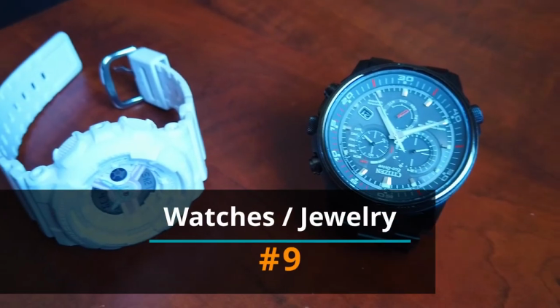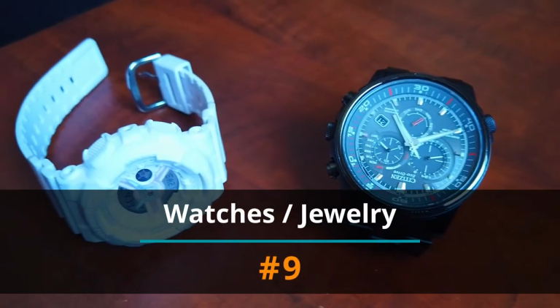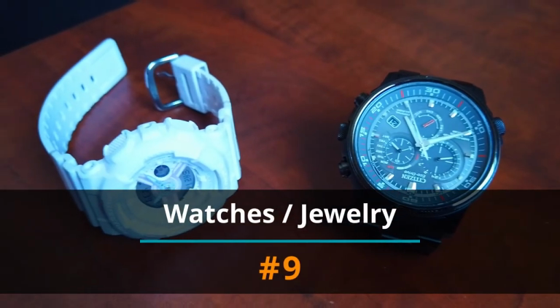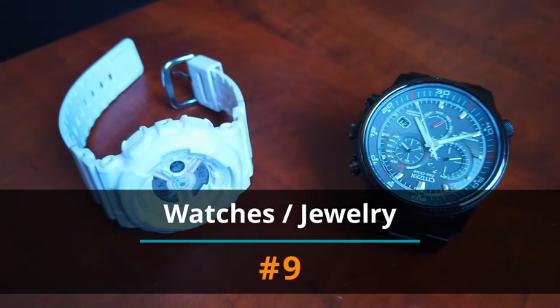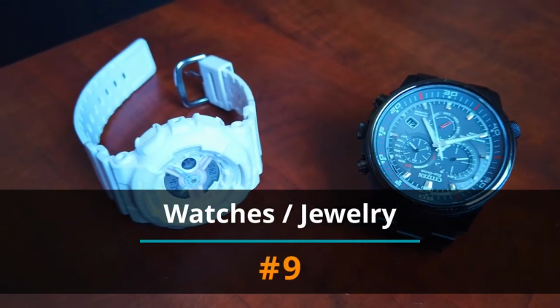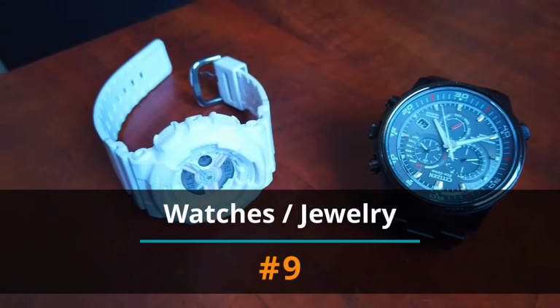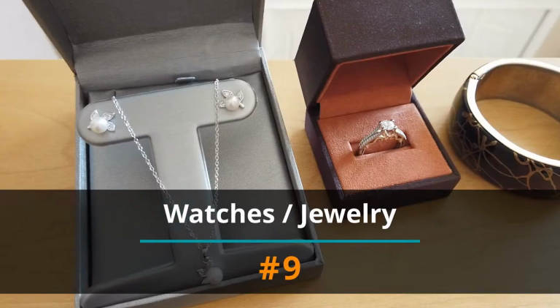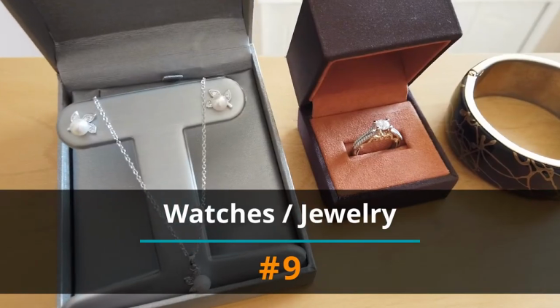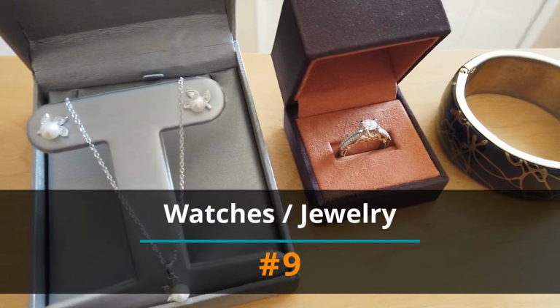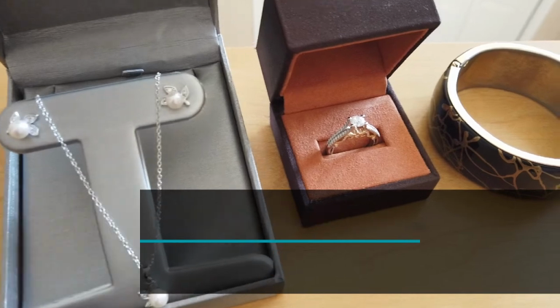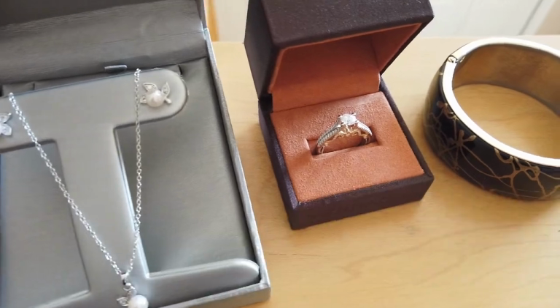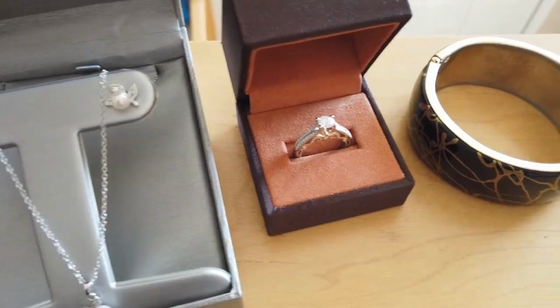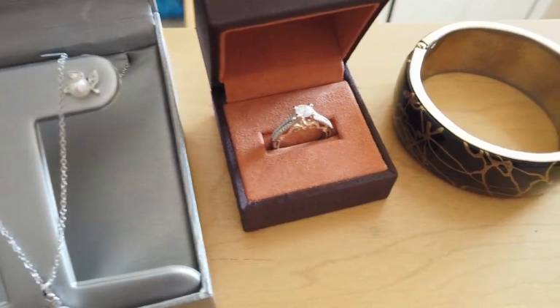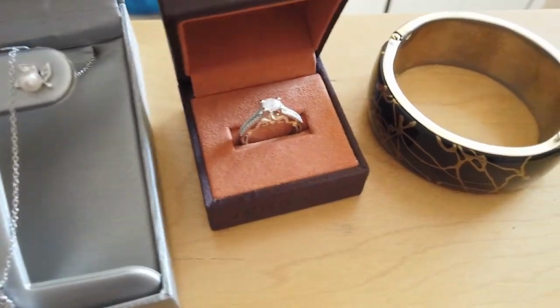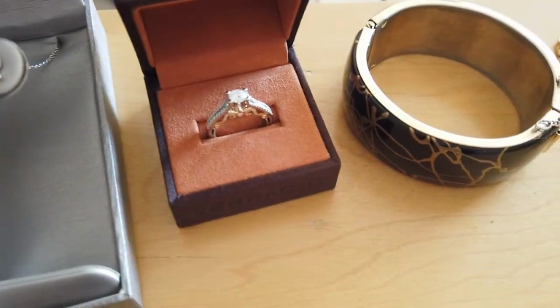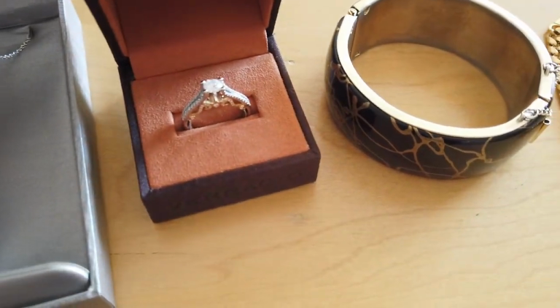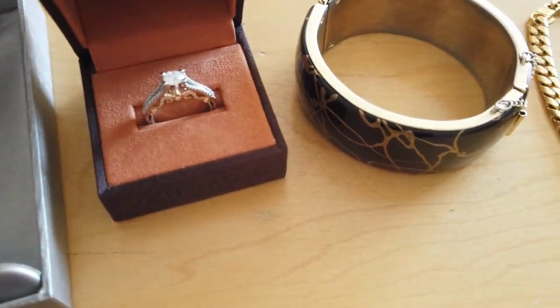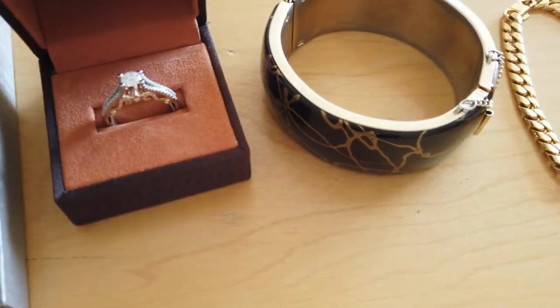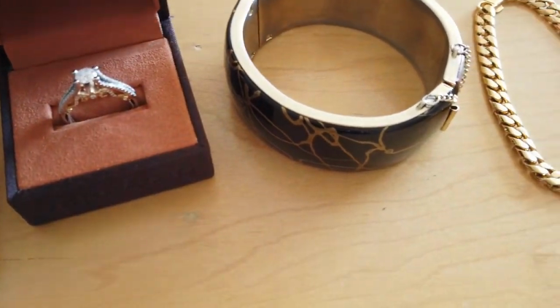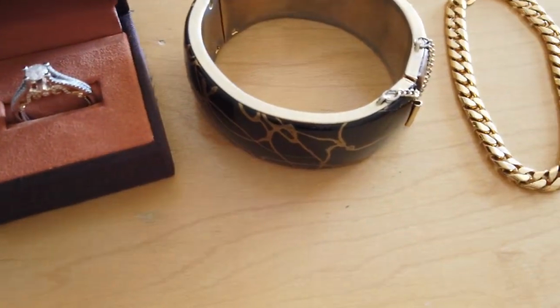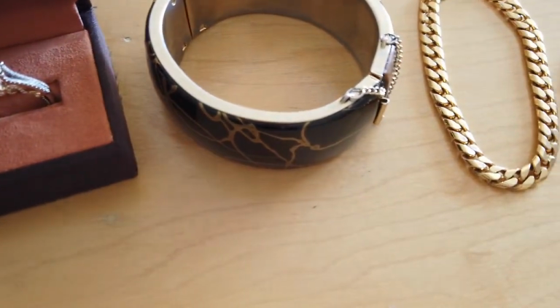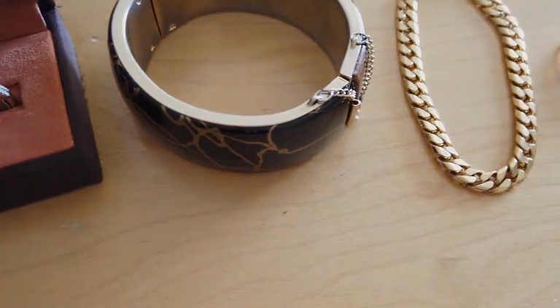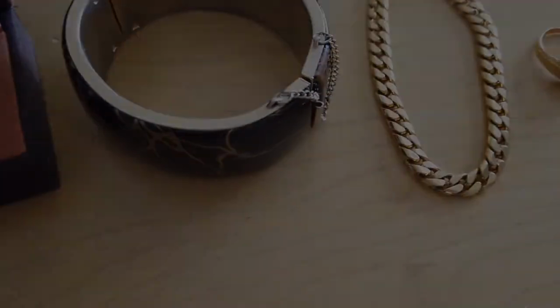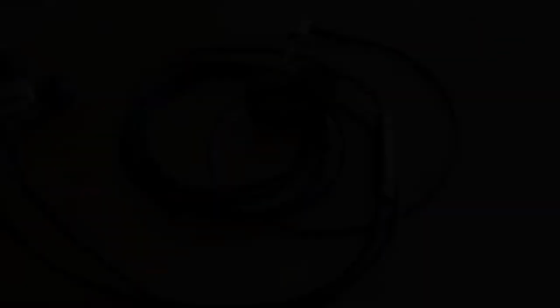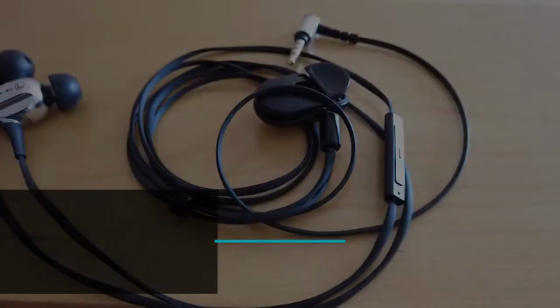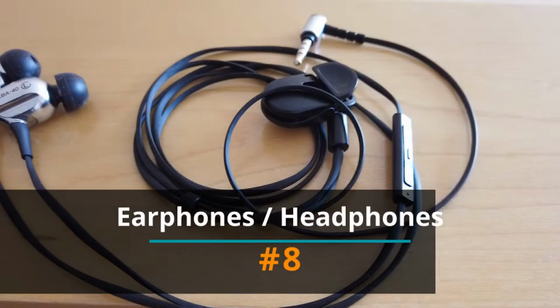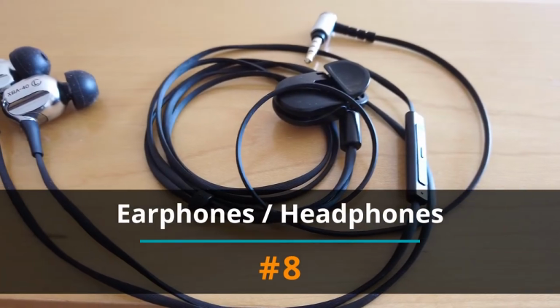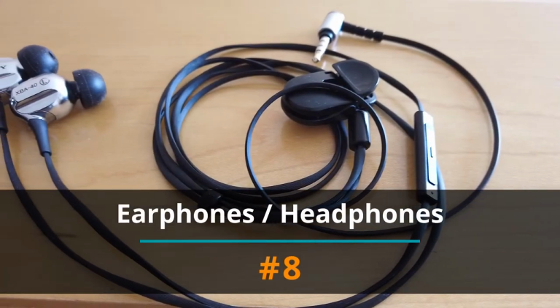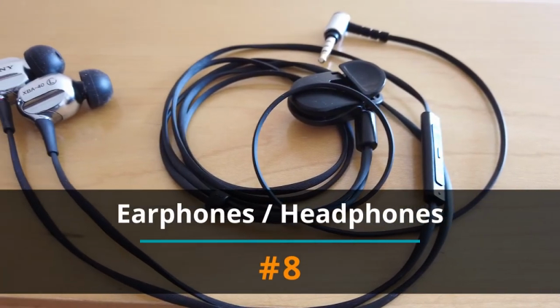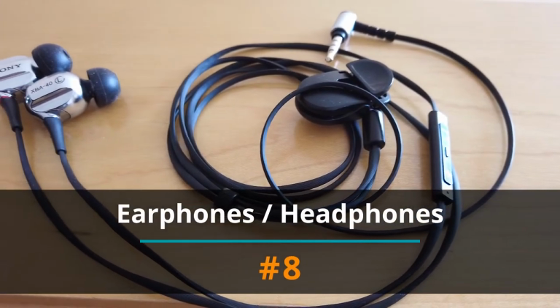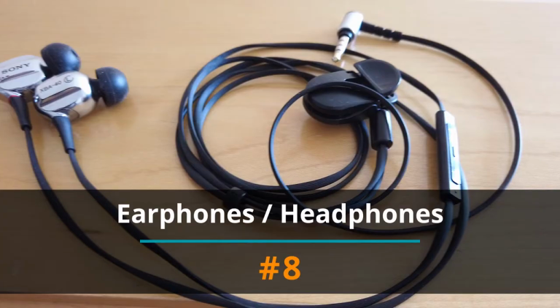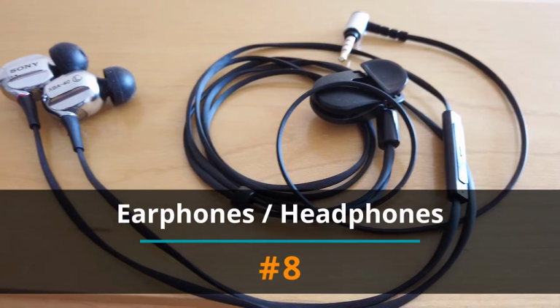Number 9: Watches and jewelry. Don't forget to regularly clean these. Number 8: Earphones and headphones.